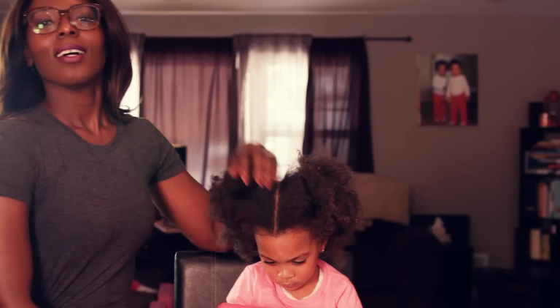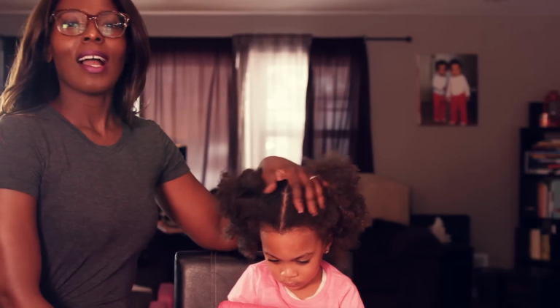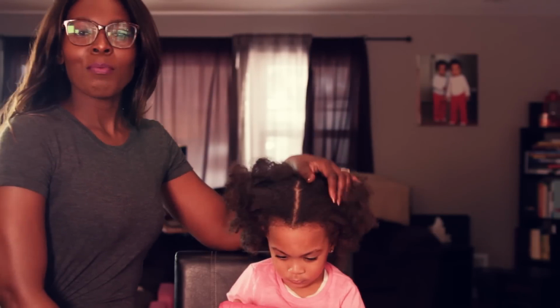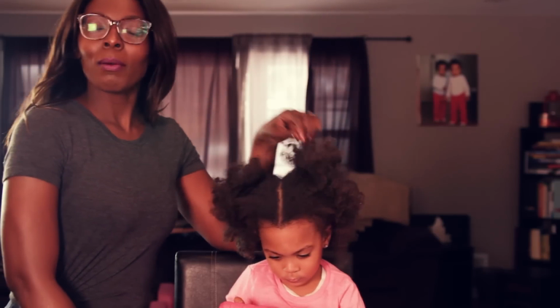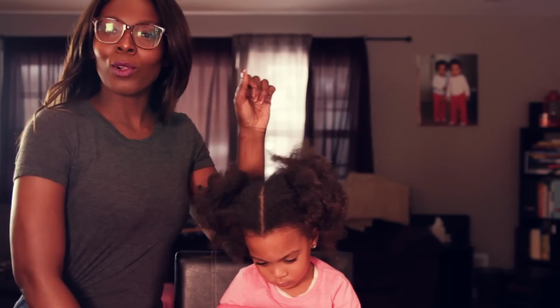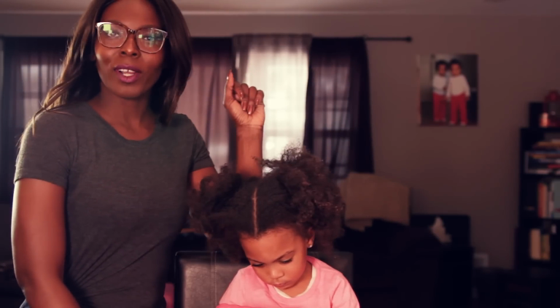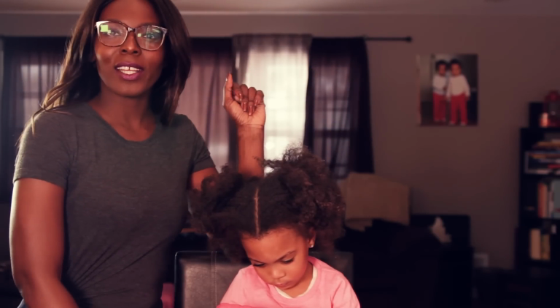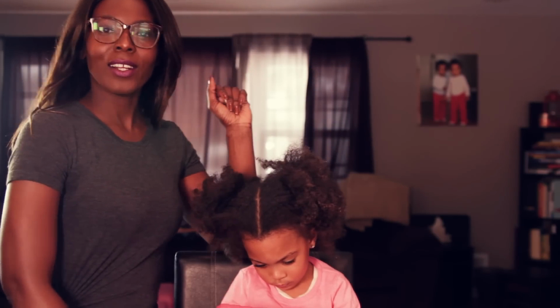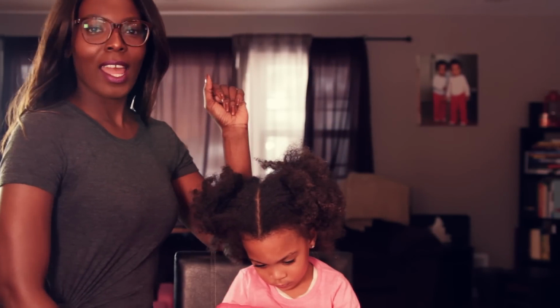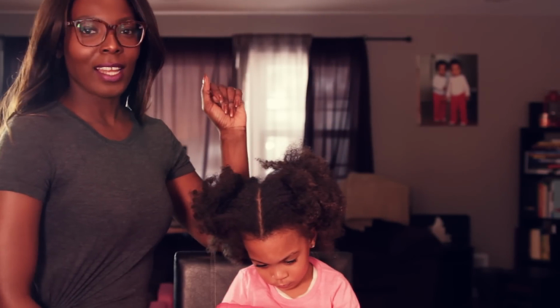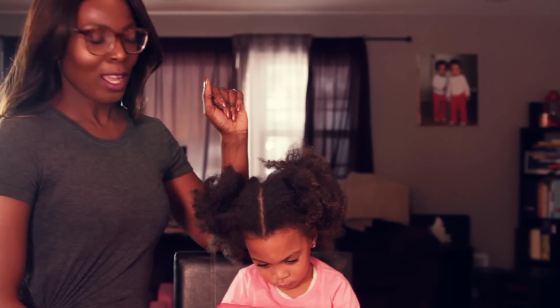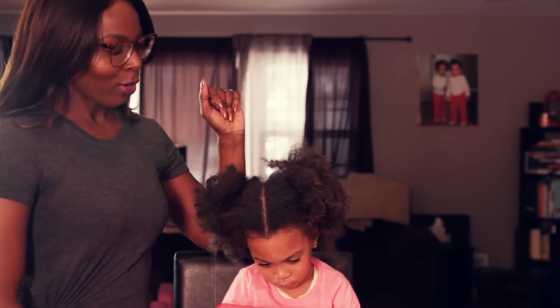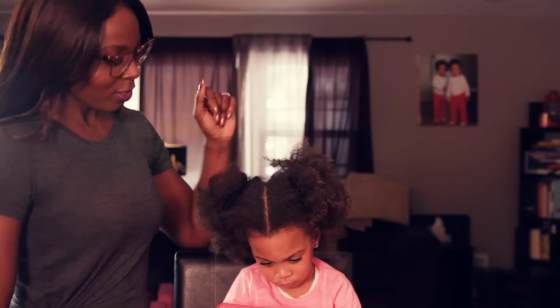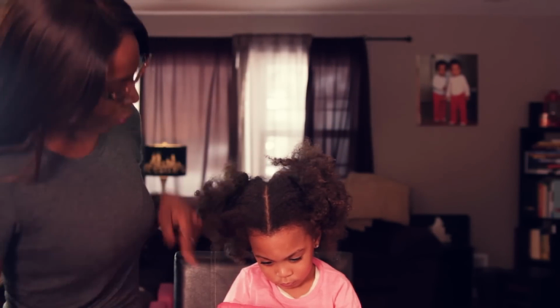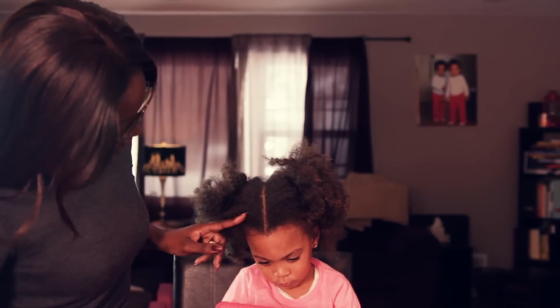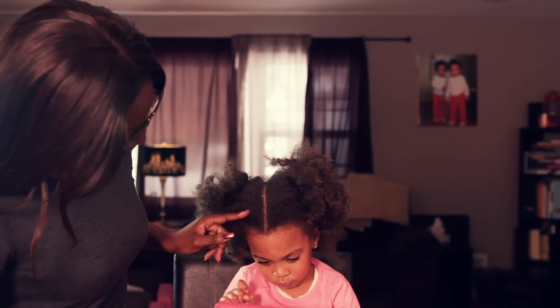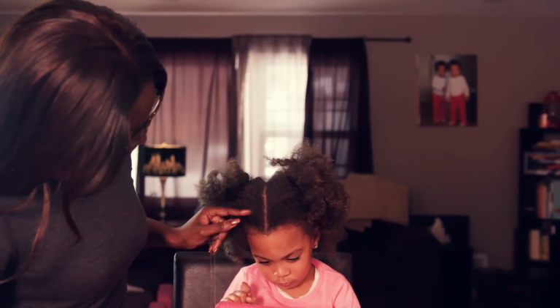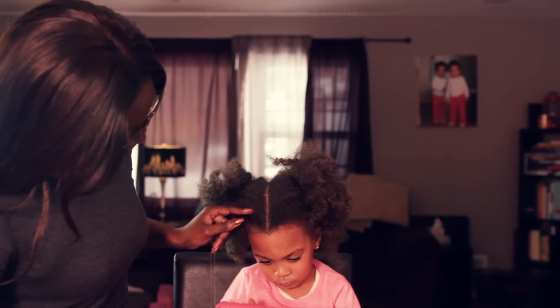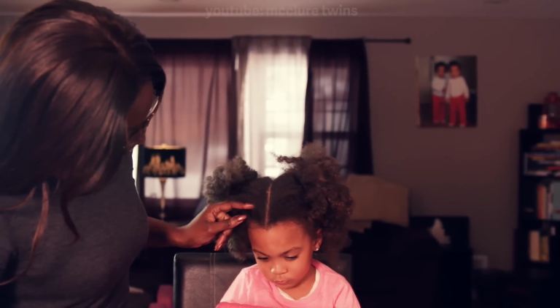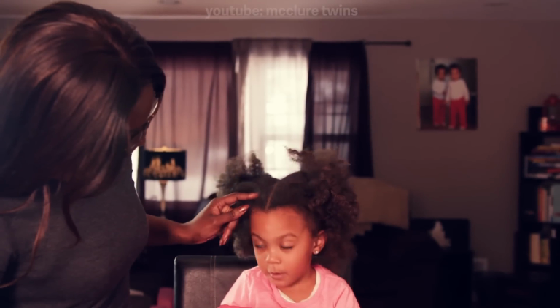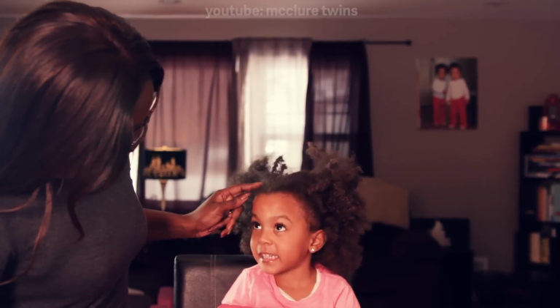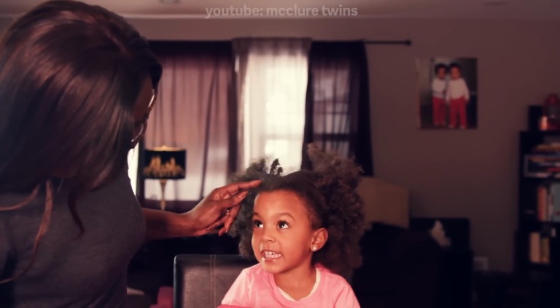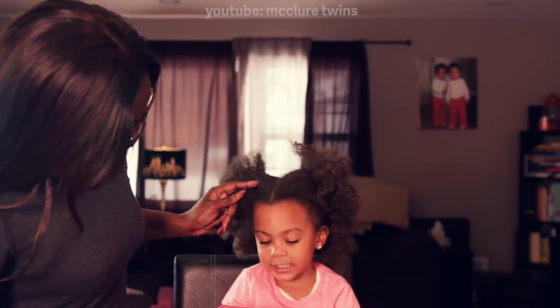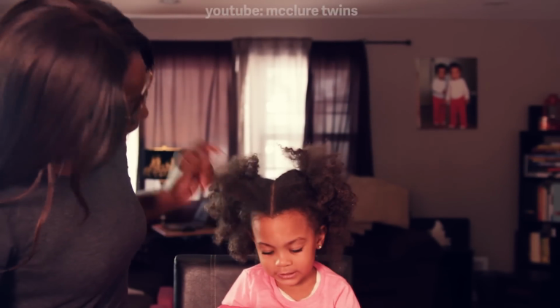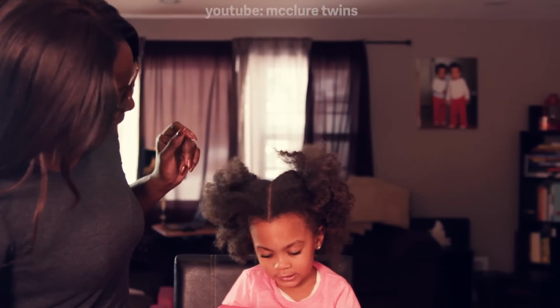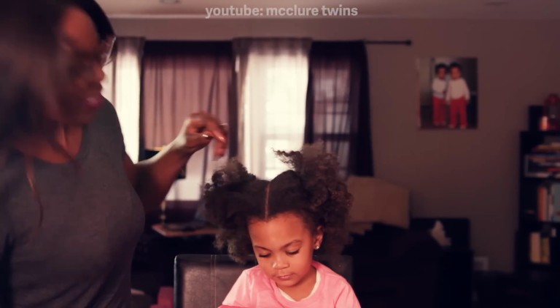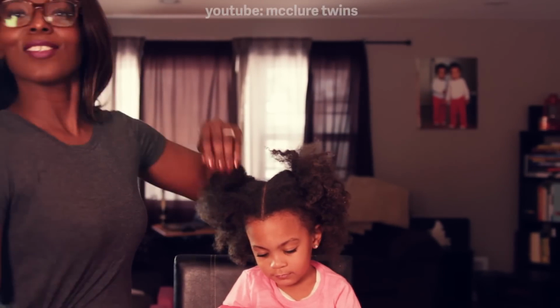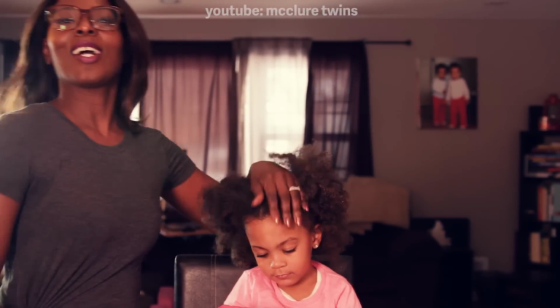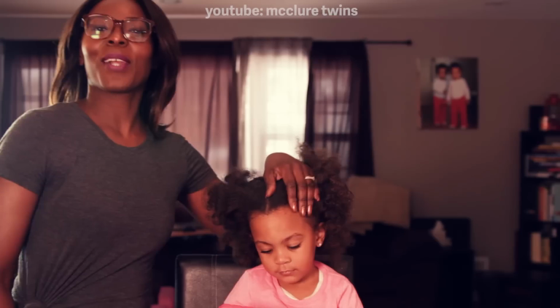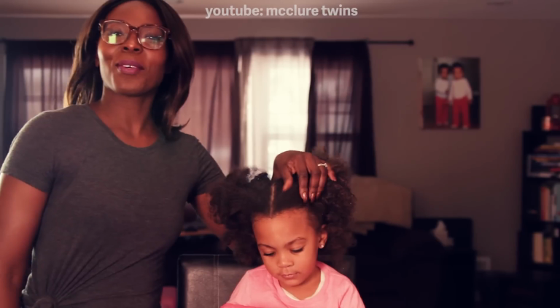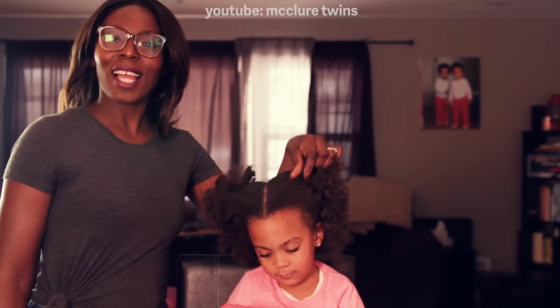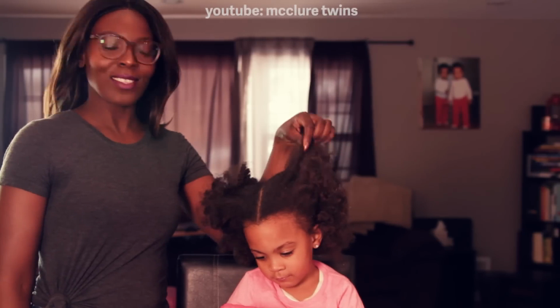Hi, Mama McClure here, and I'm here with Alexis.